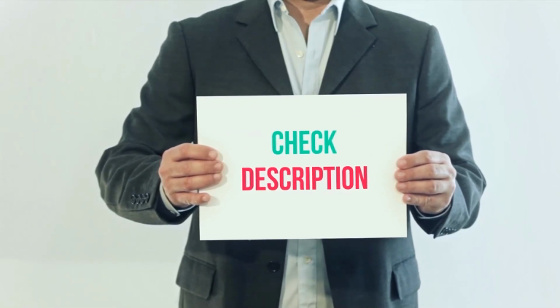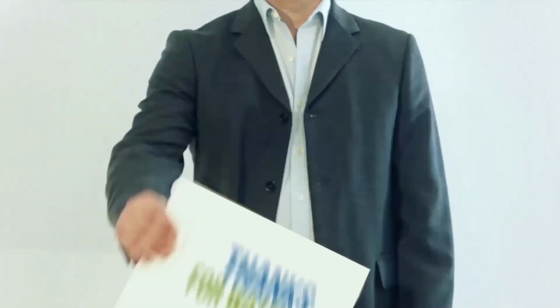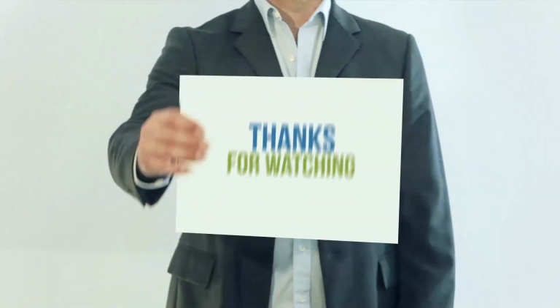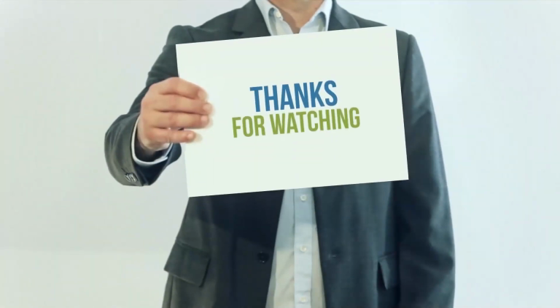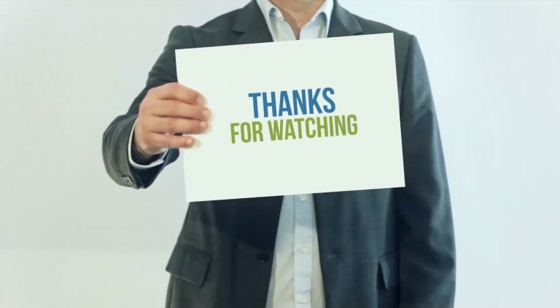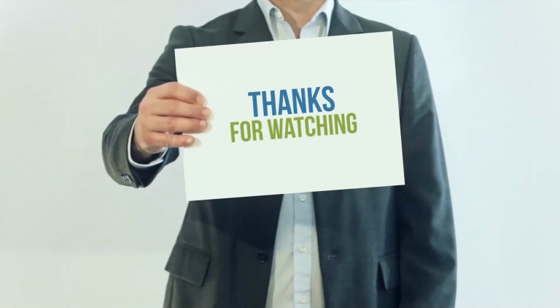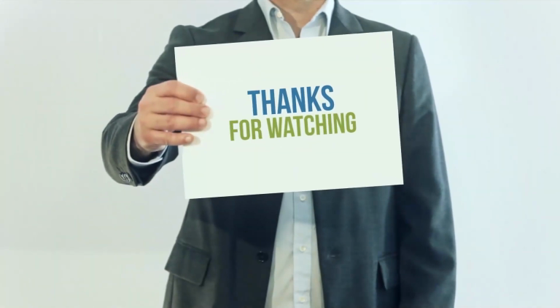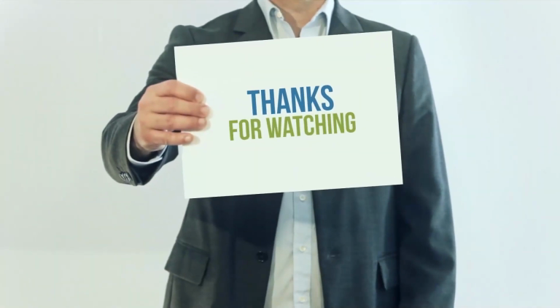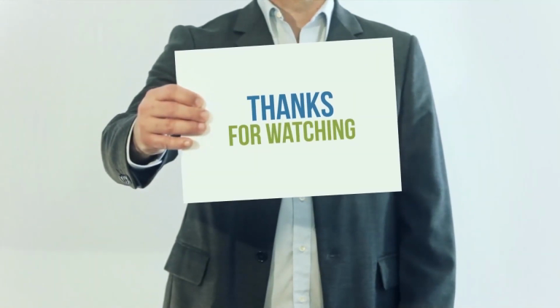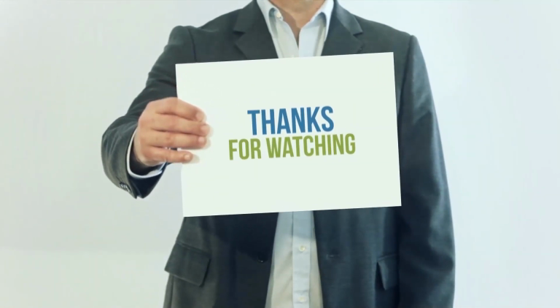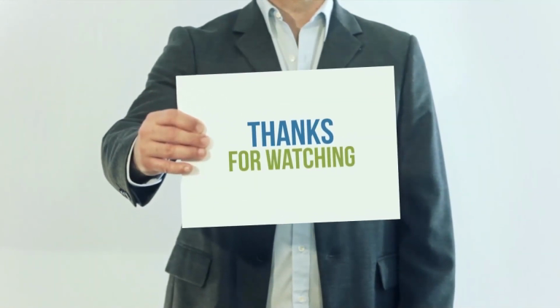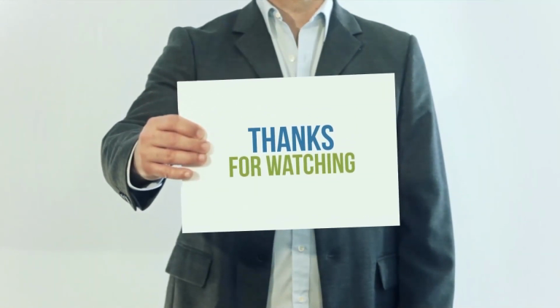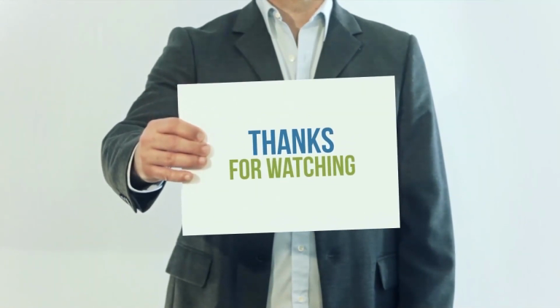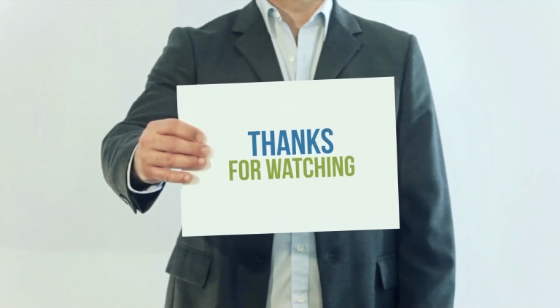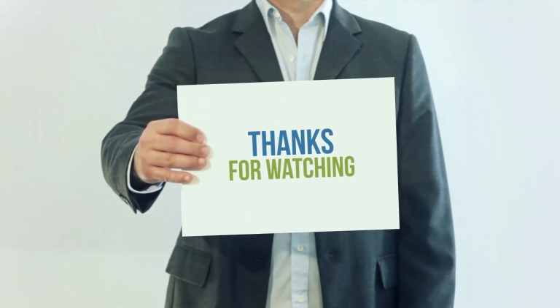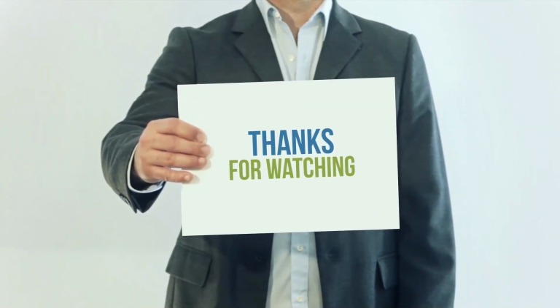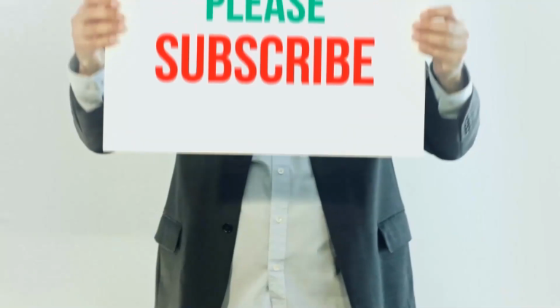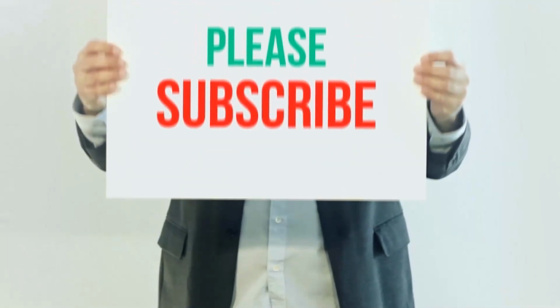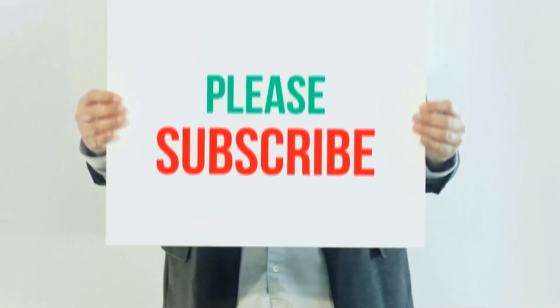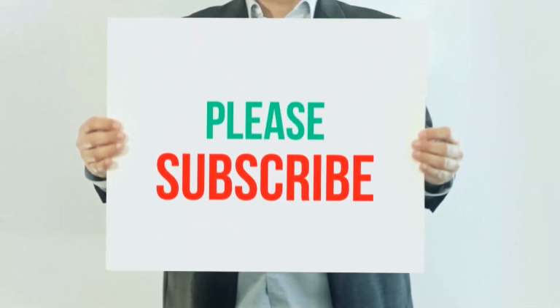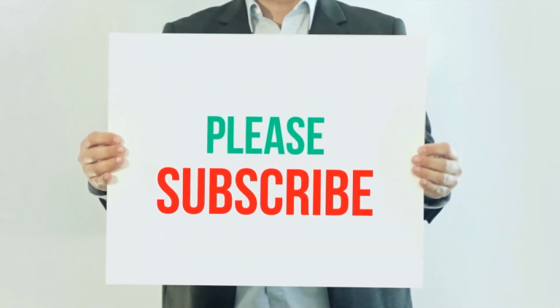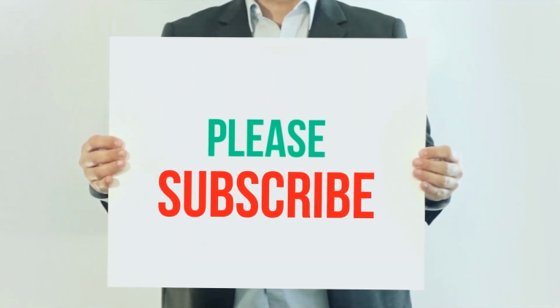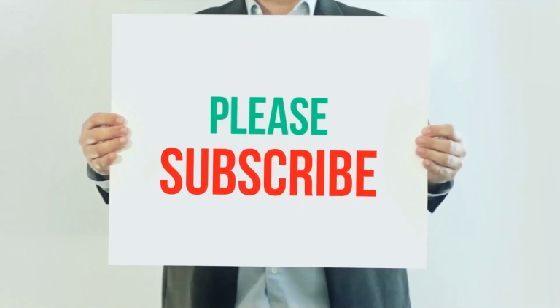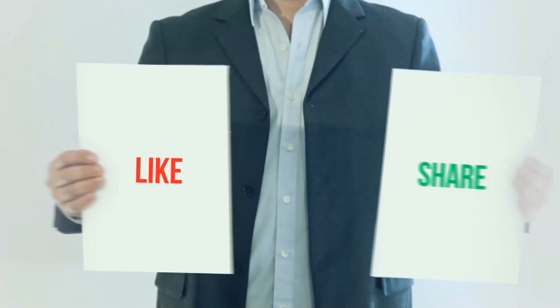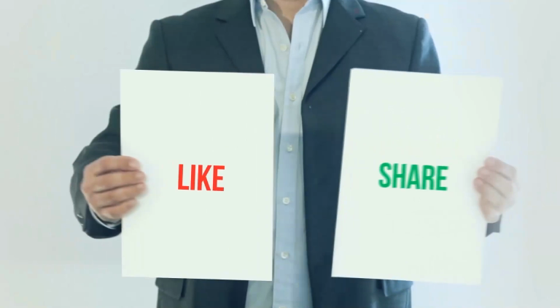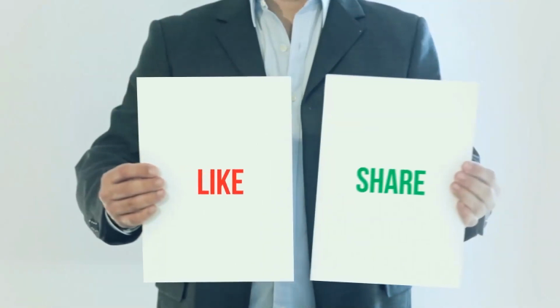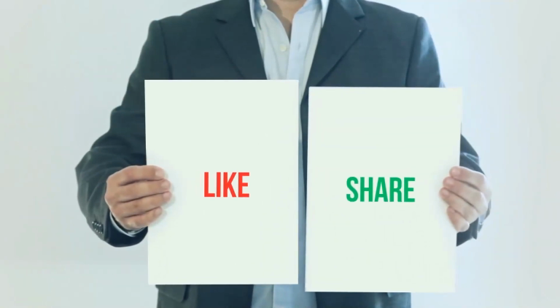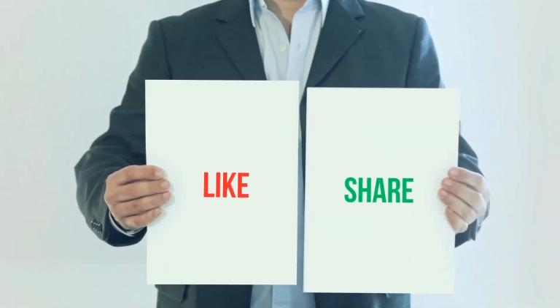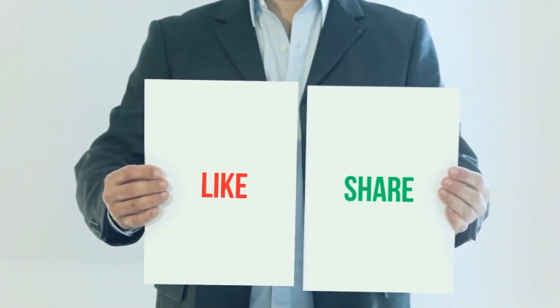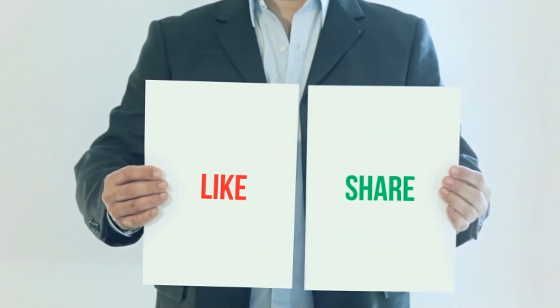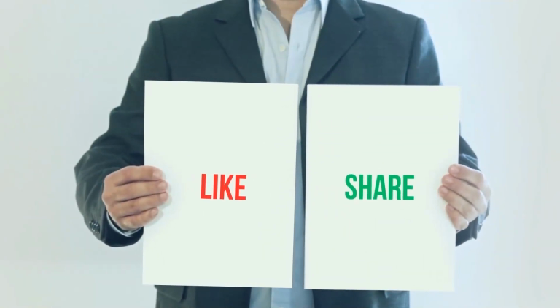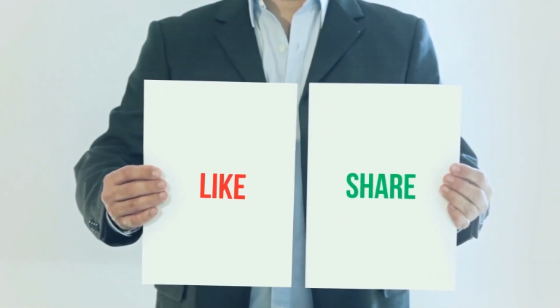Thank you for watching this video. Please subscribe to my channel, leave a like and share with your friends.